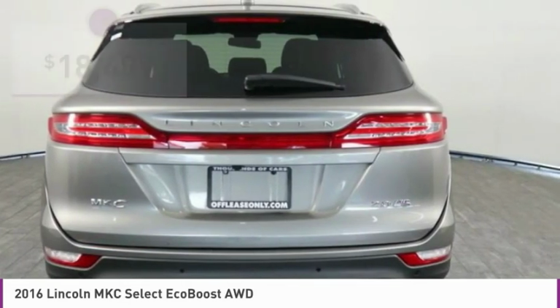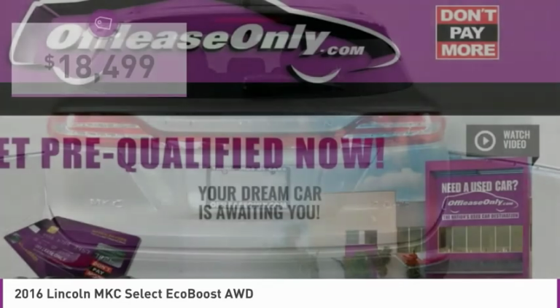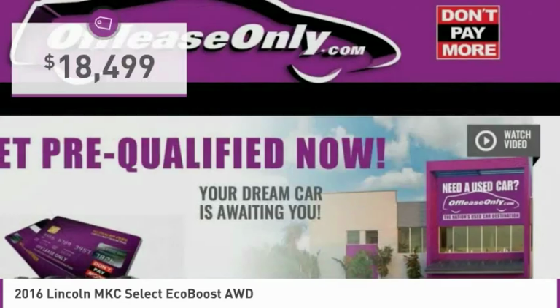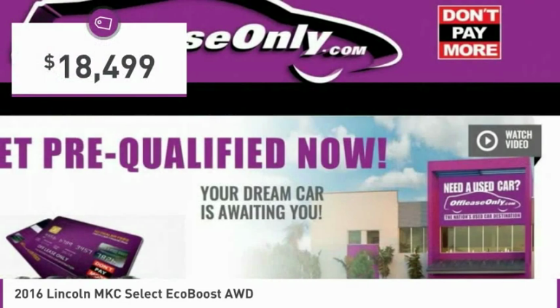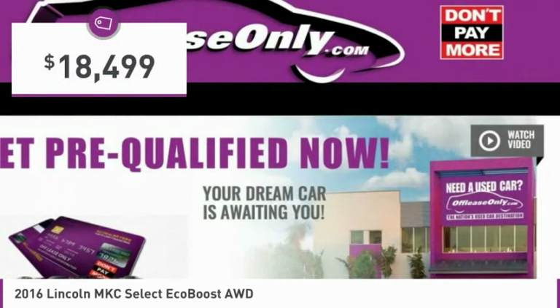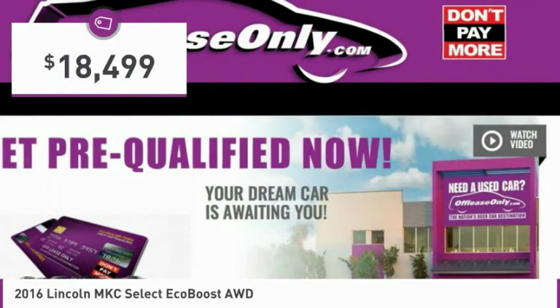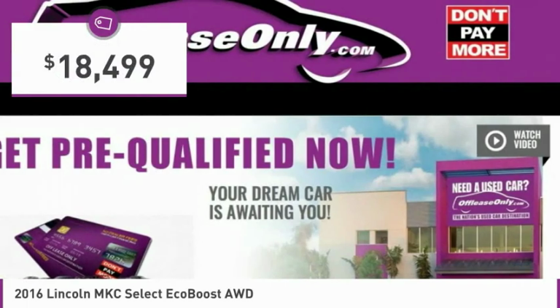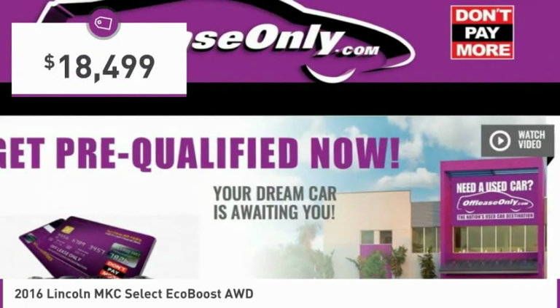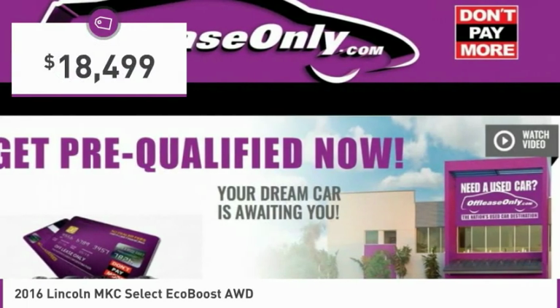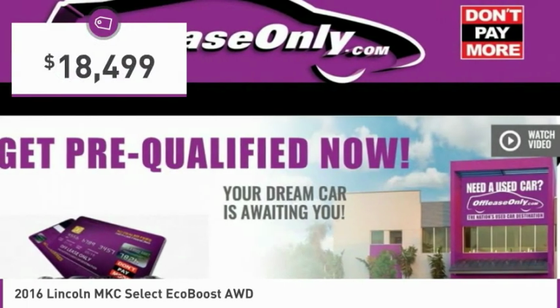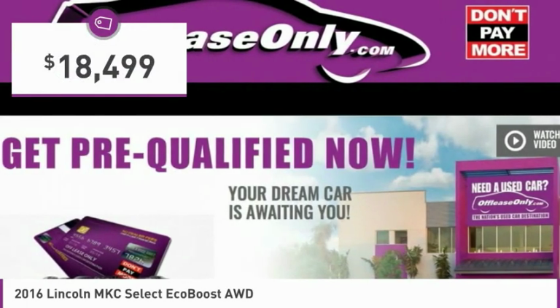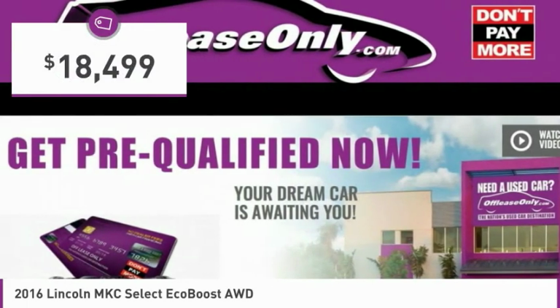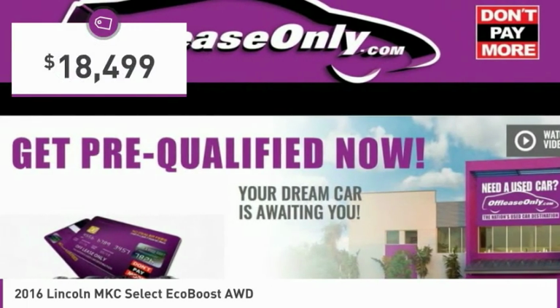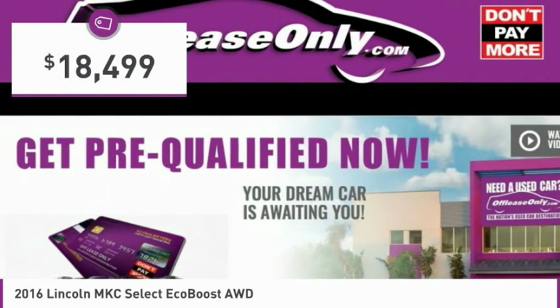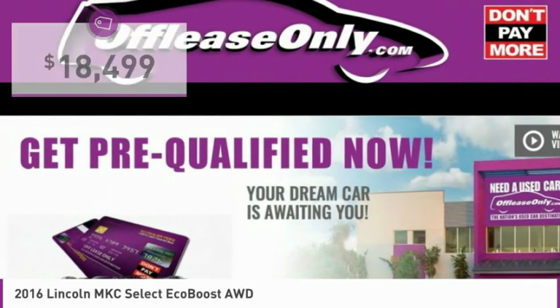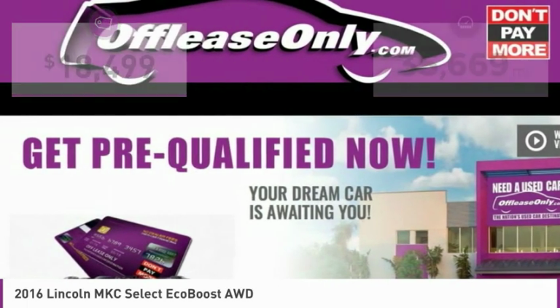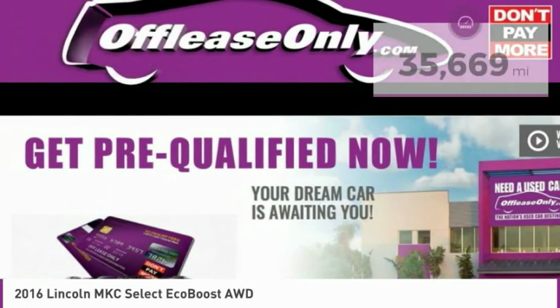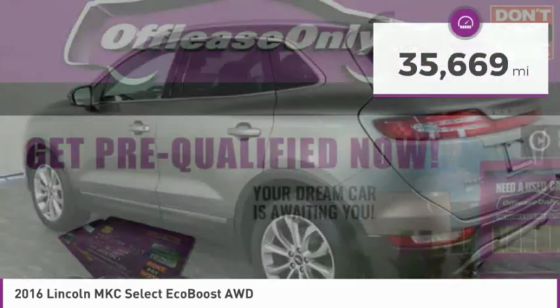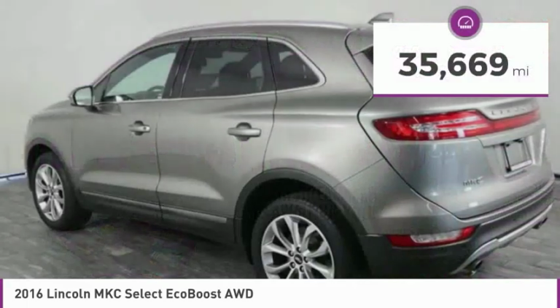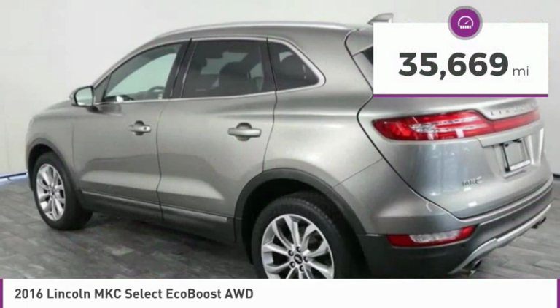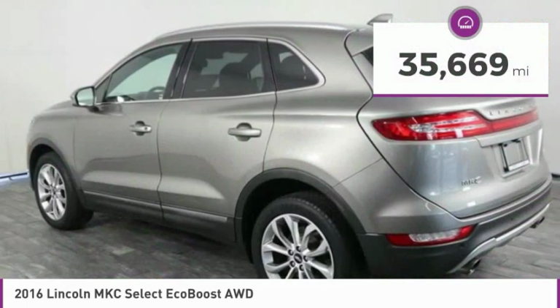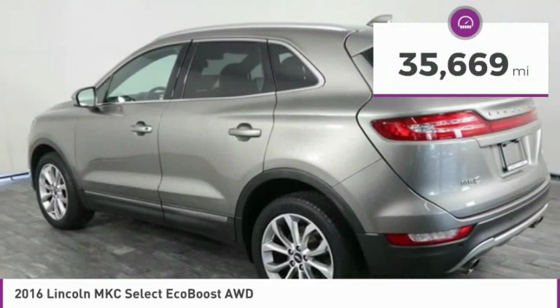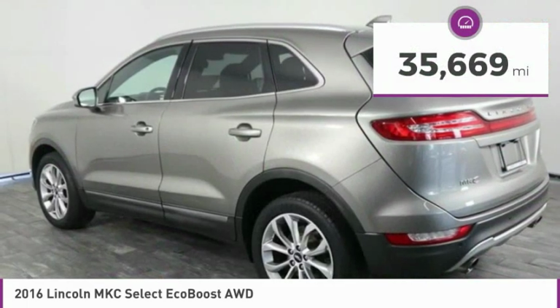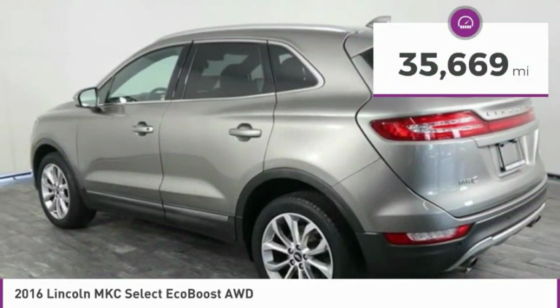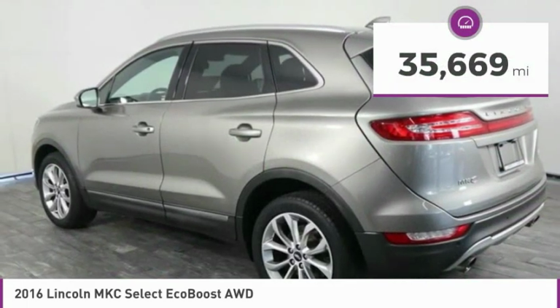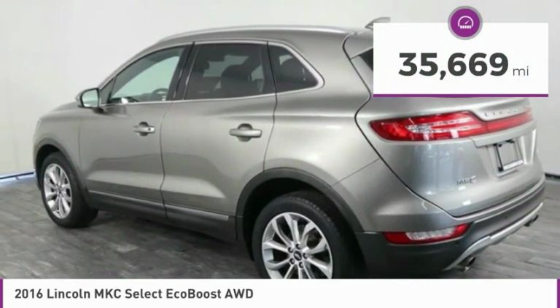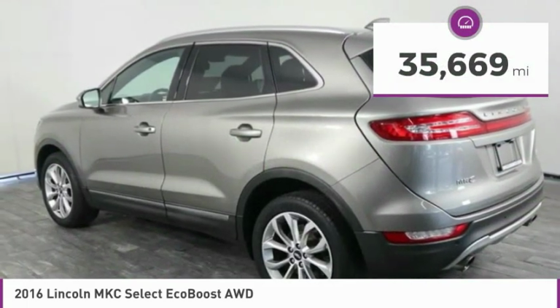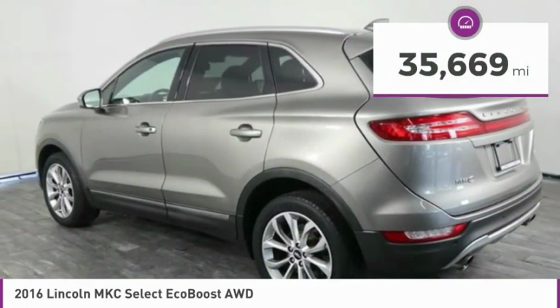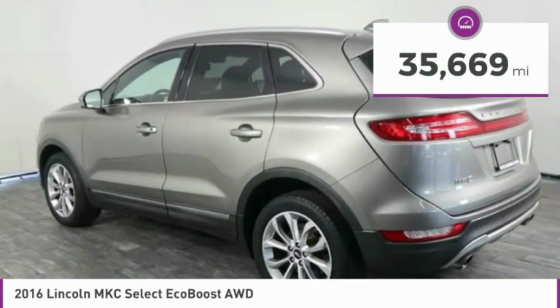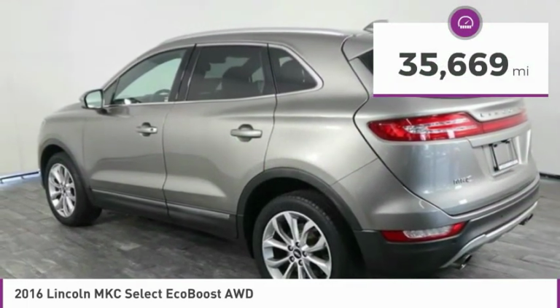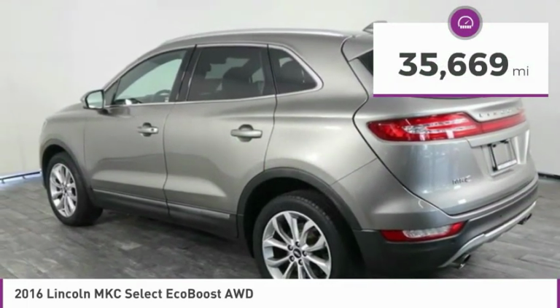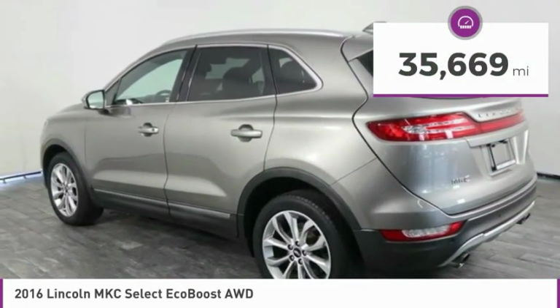It is priced below $20,000, and this vehicle has less than 40,000 miles.